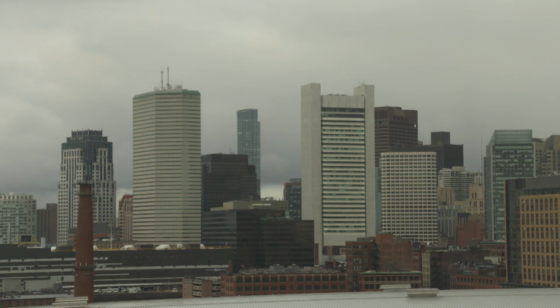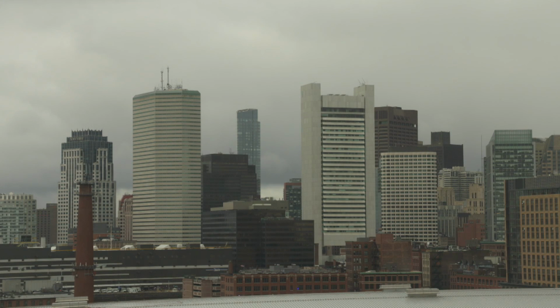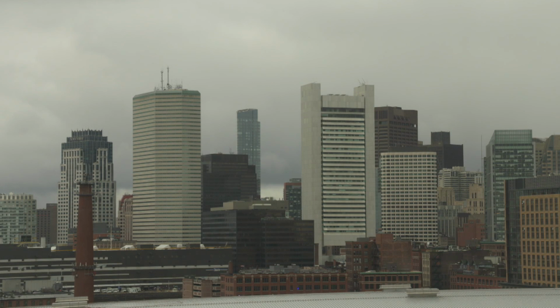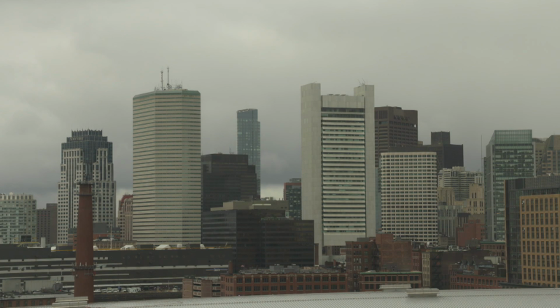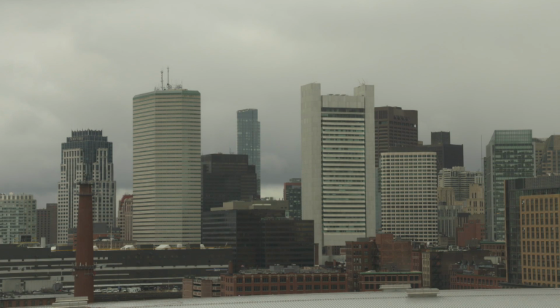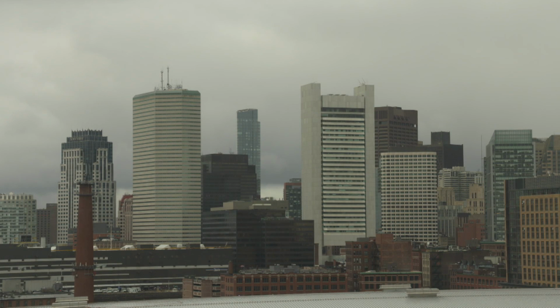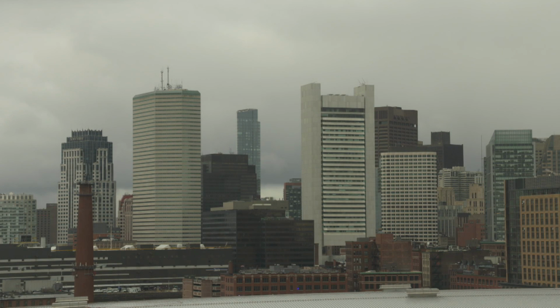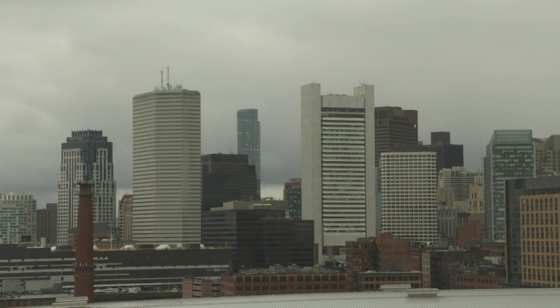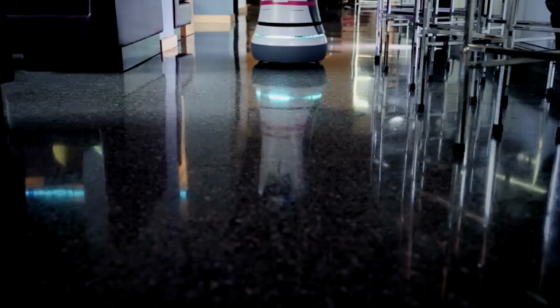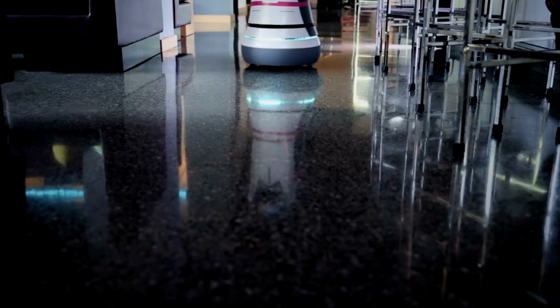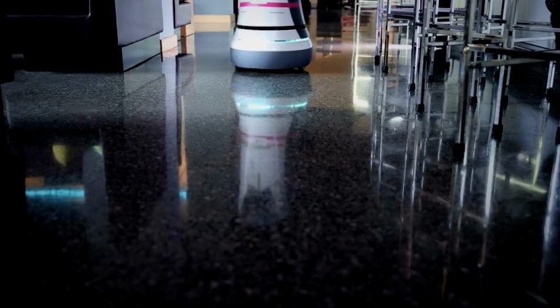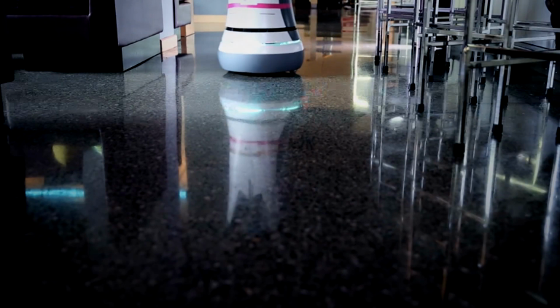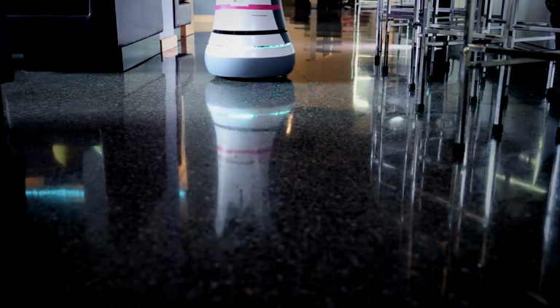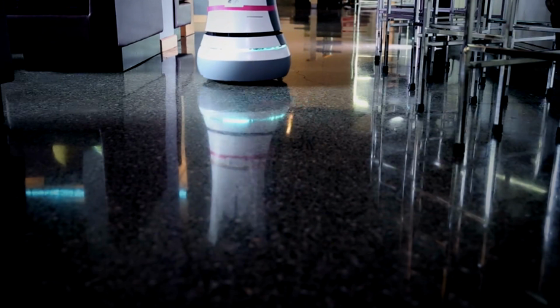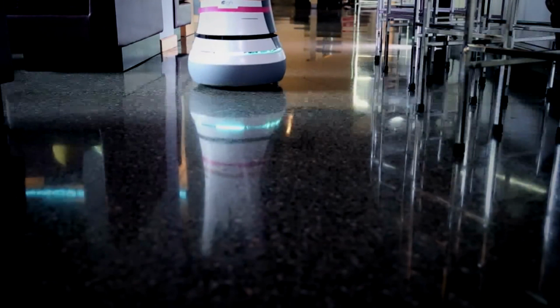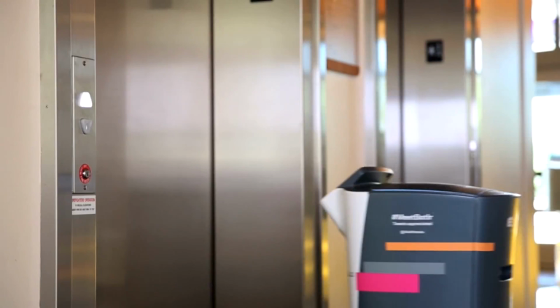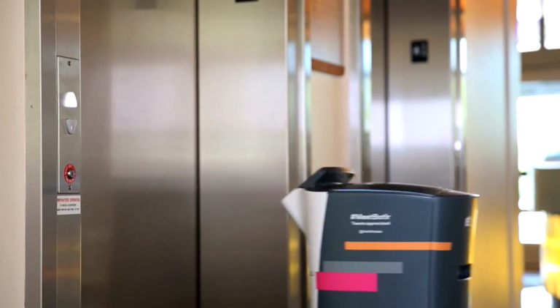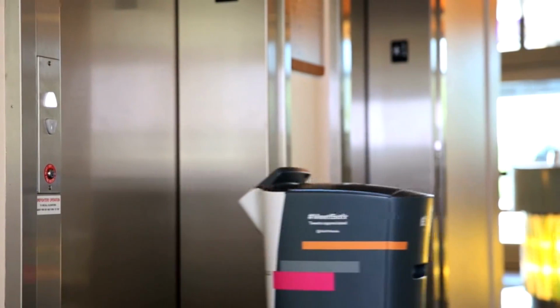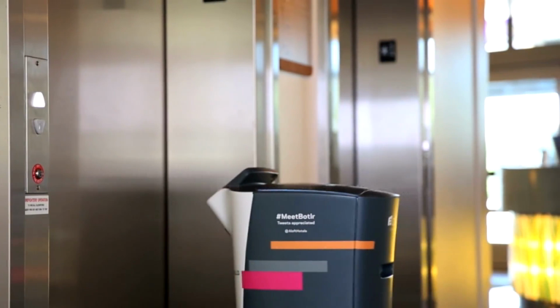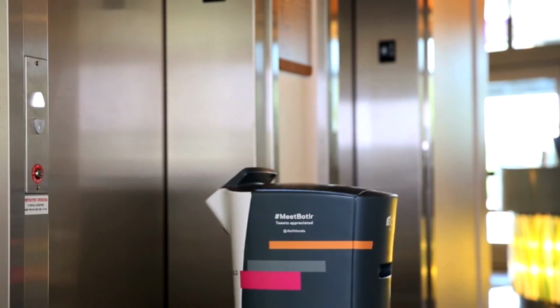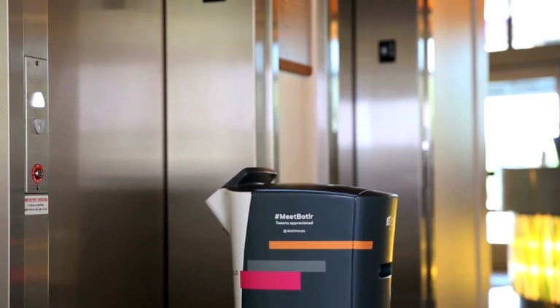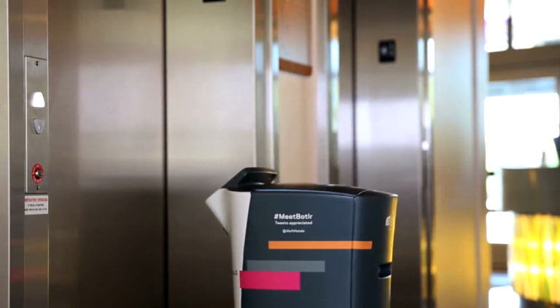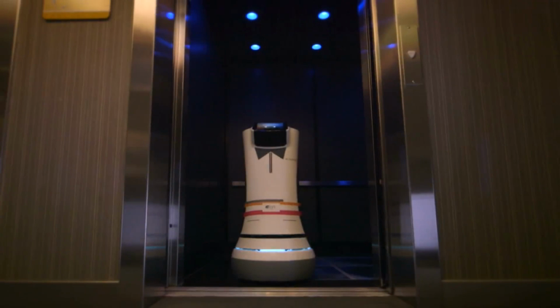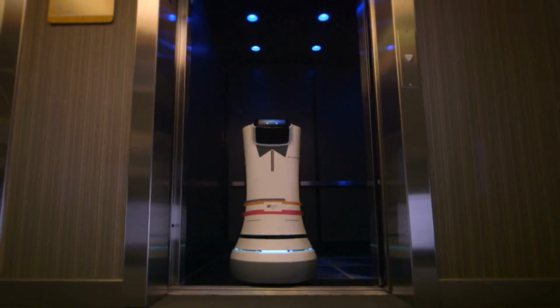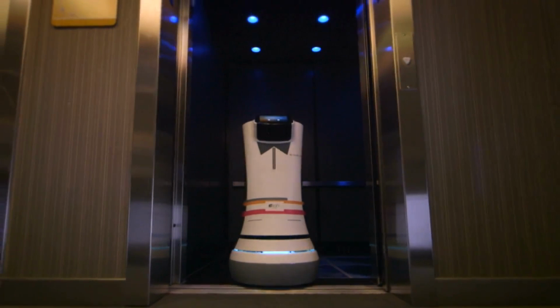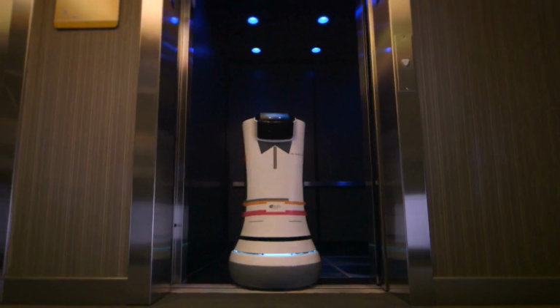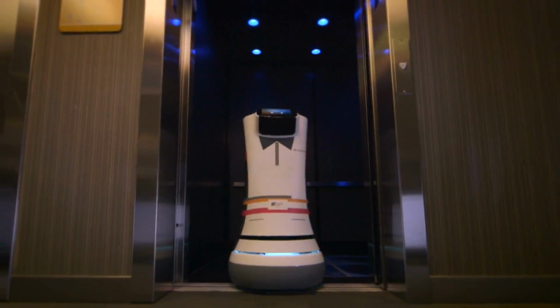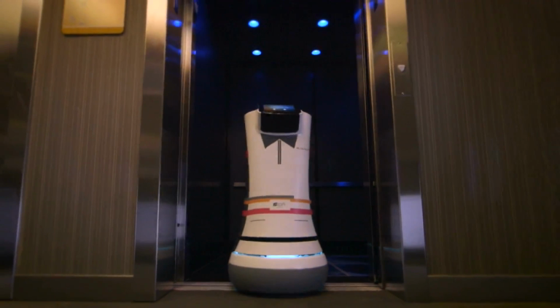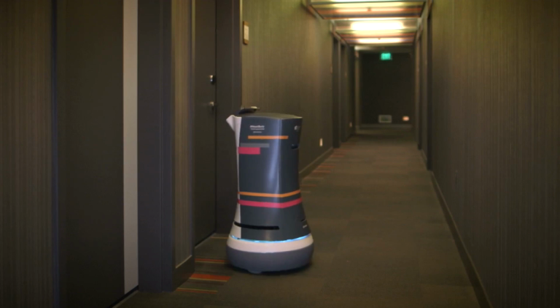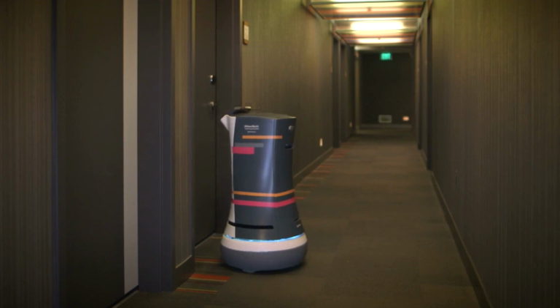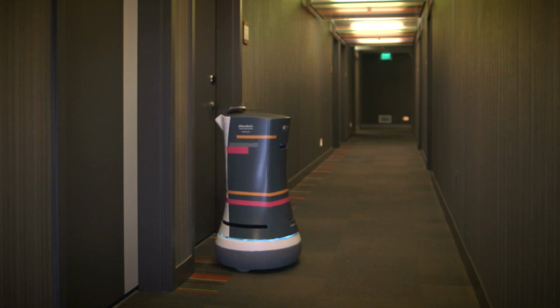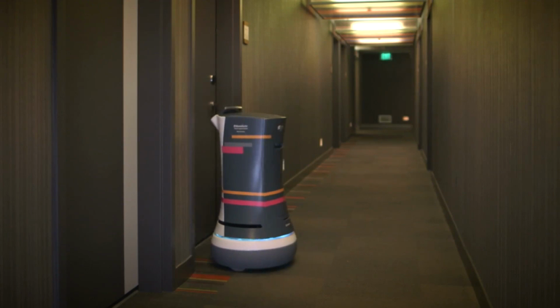Some hotels are experimenting with robotic butlers that can deliver you room service, or even deliver a tube of toothpaste that you forgot.